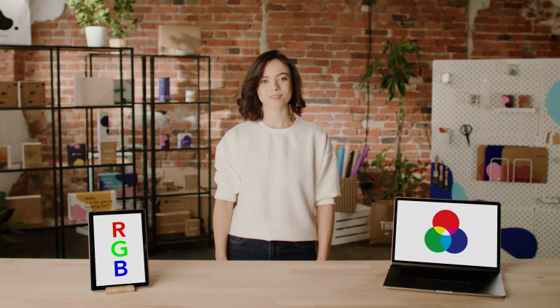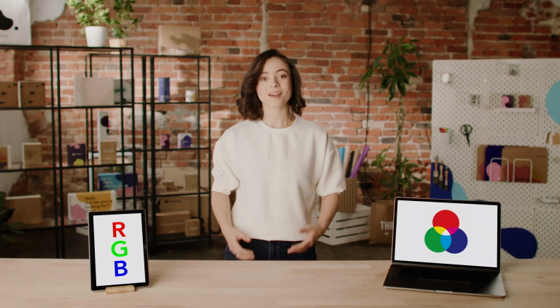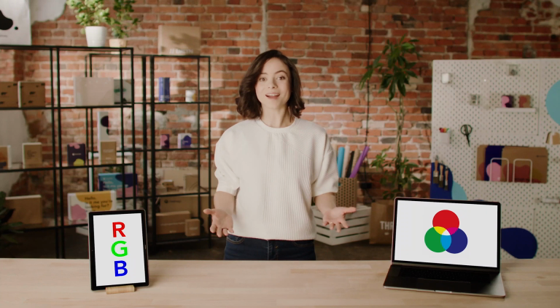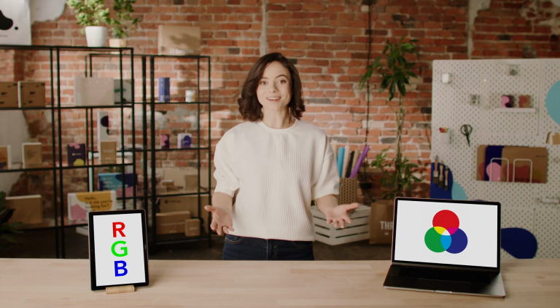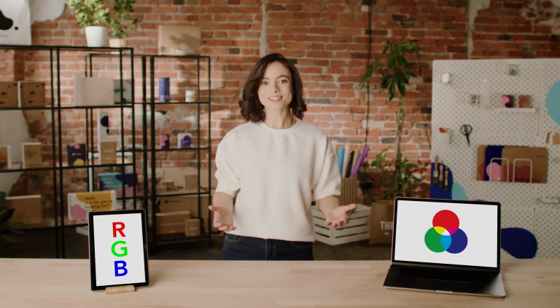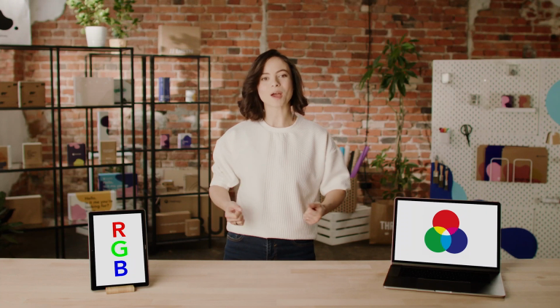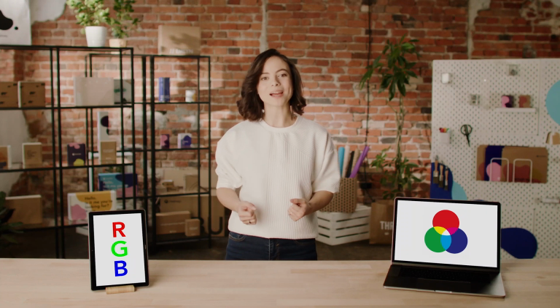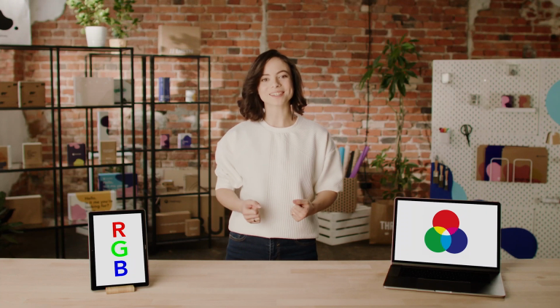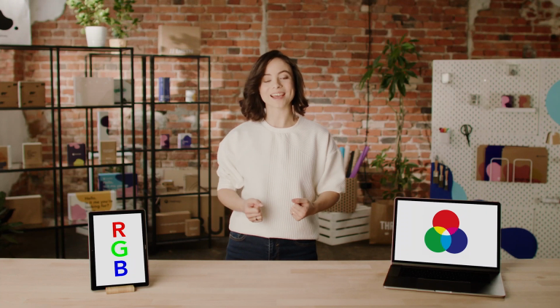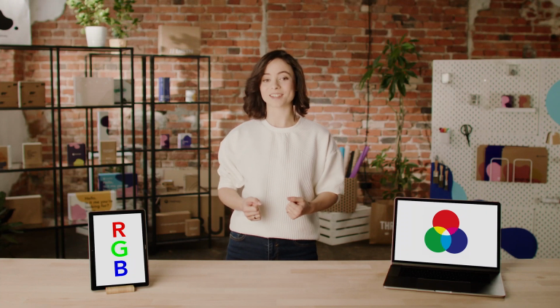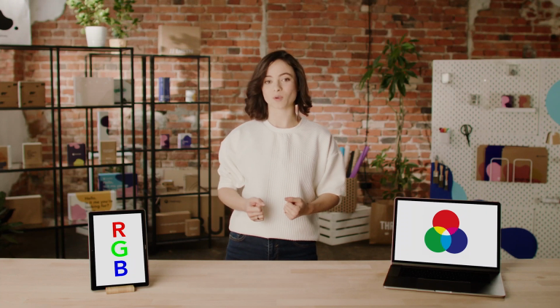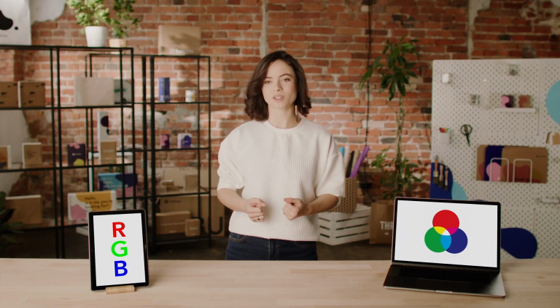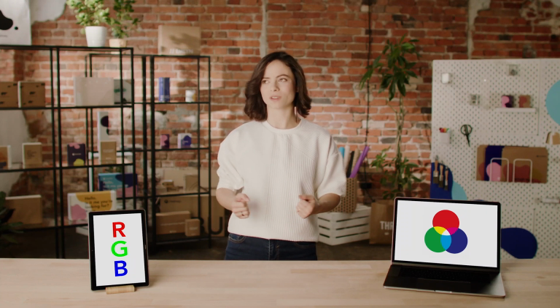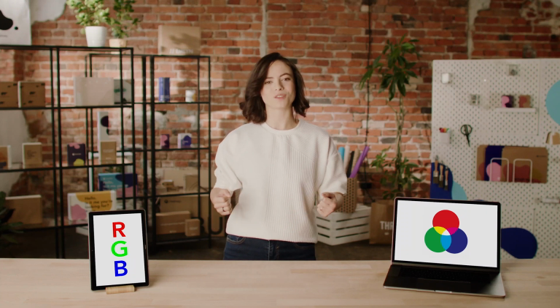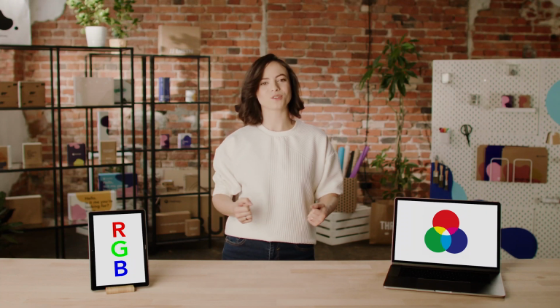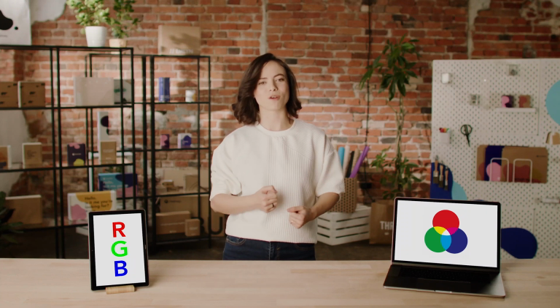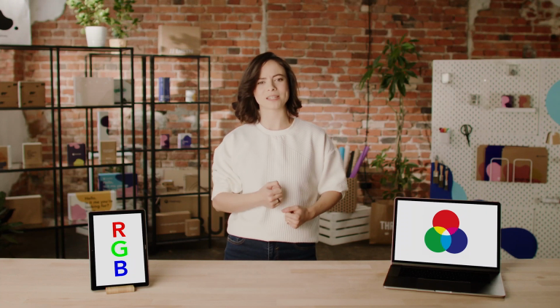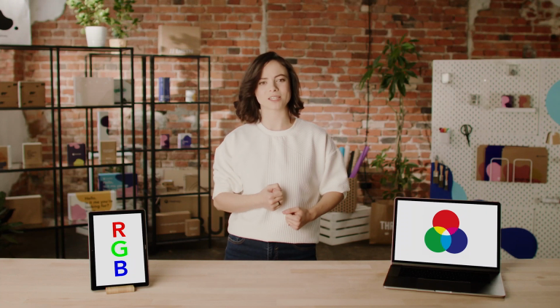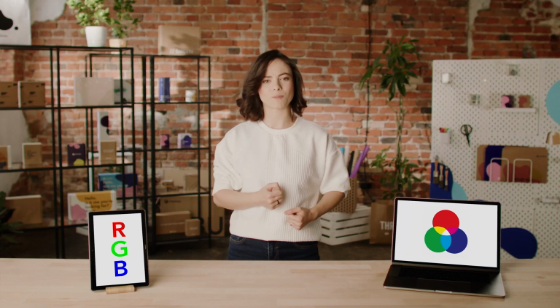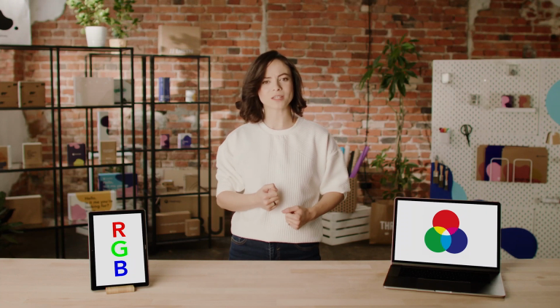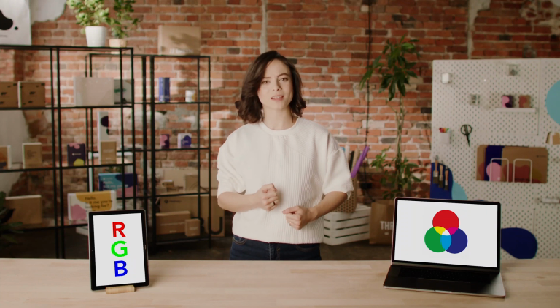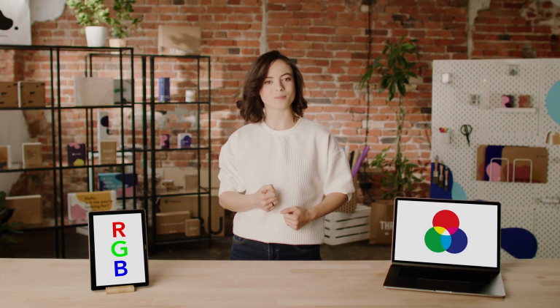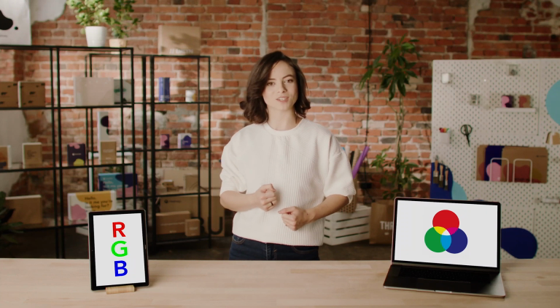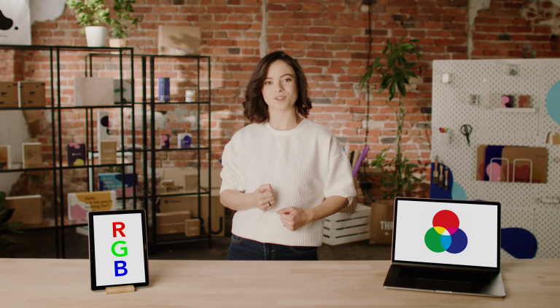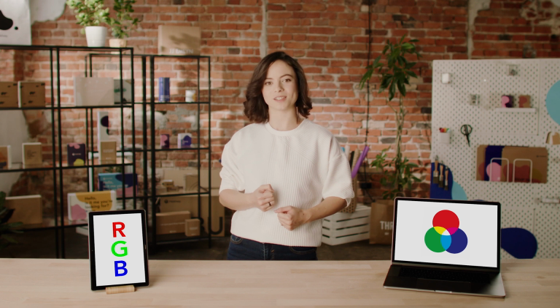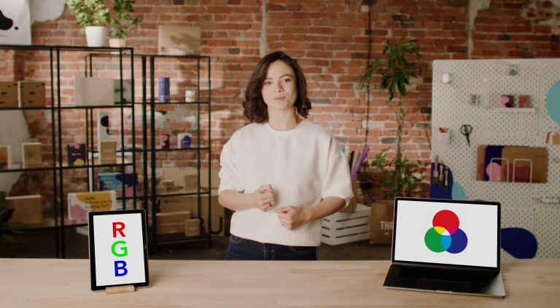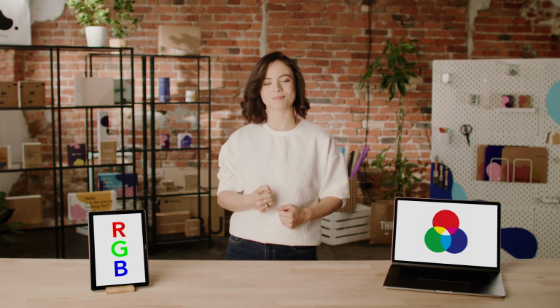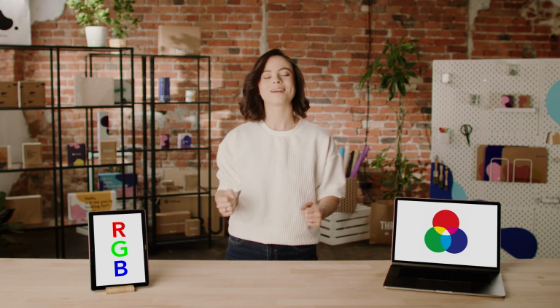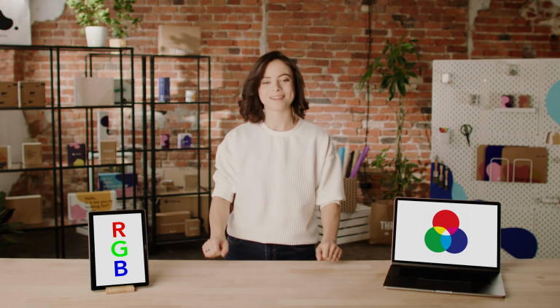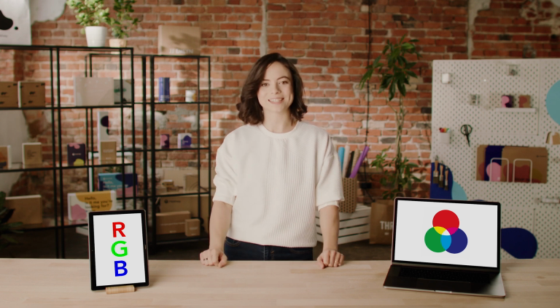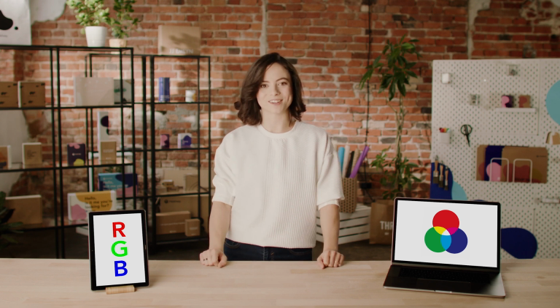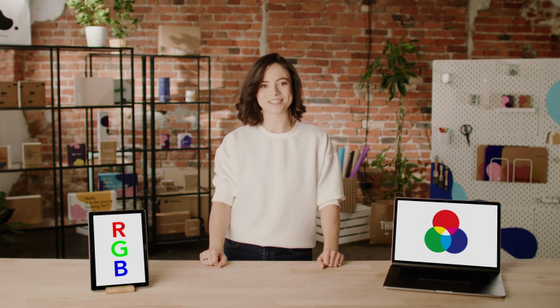Hi guys, I'm back and as promised with another dose of necessary printing and packaging knowledge. Let's get started.